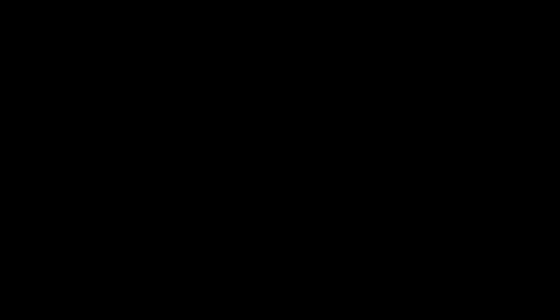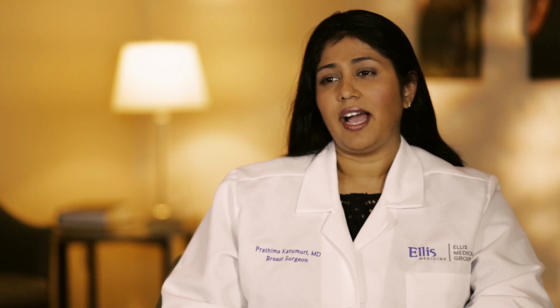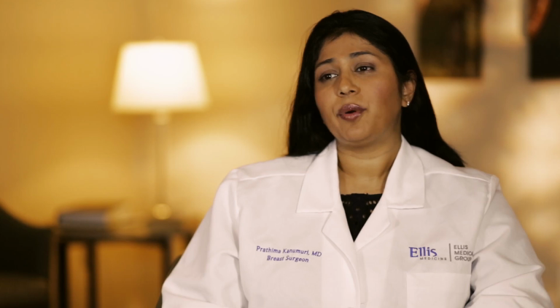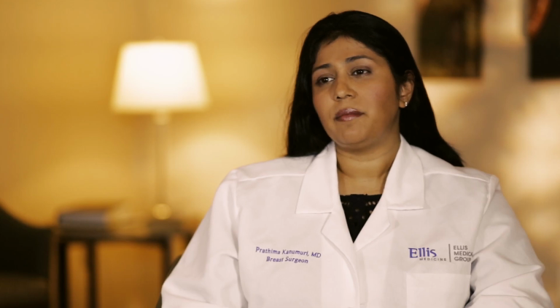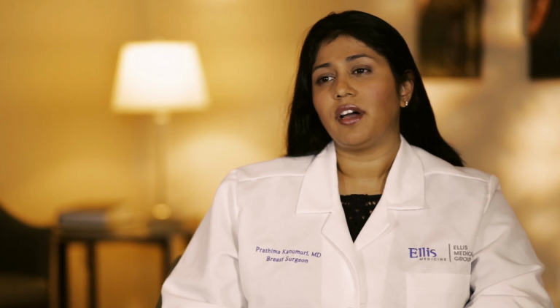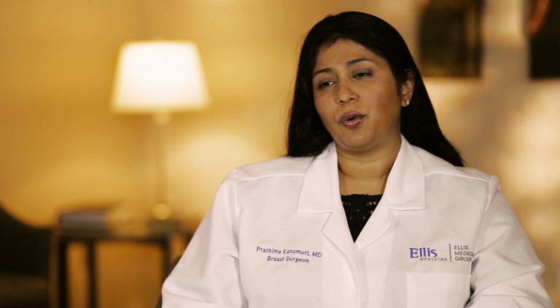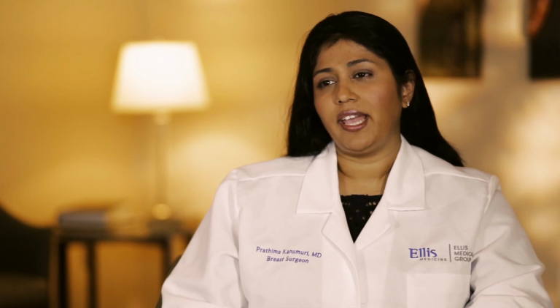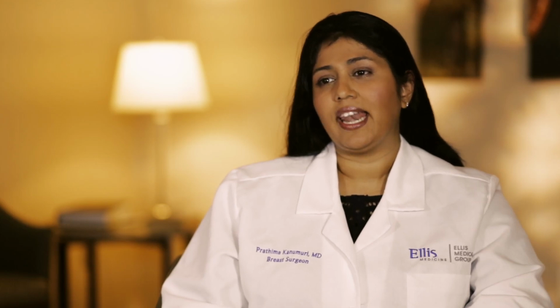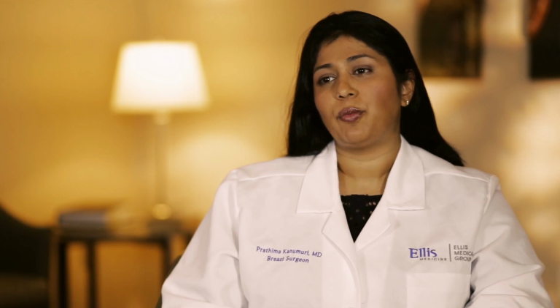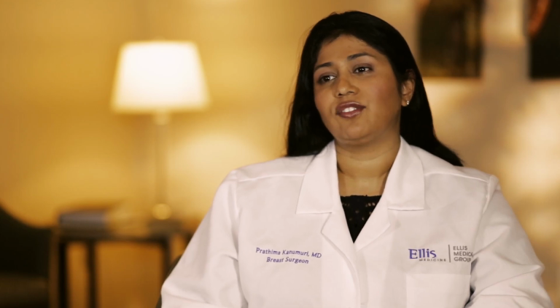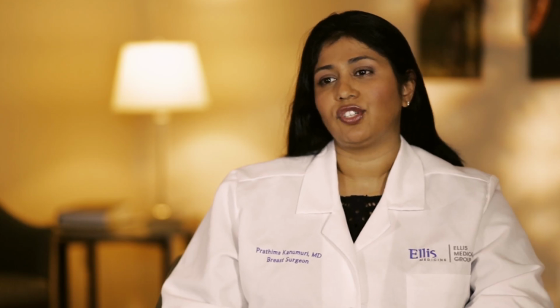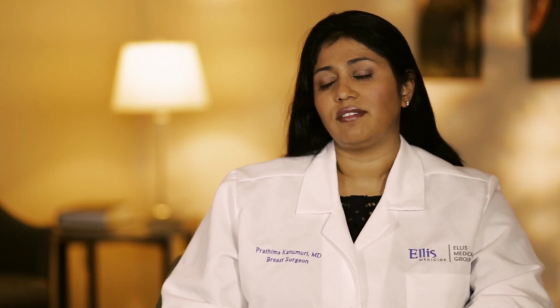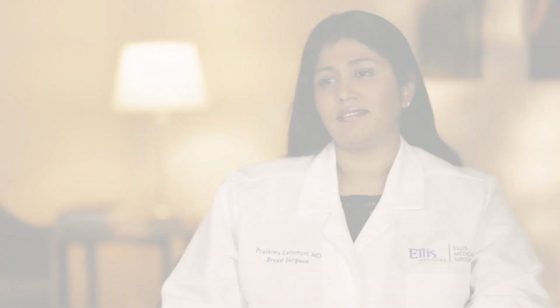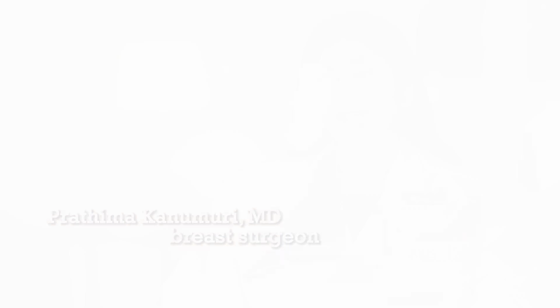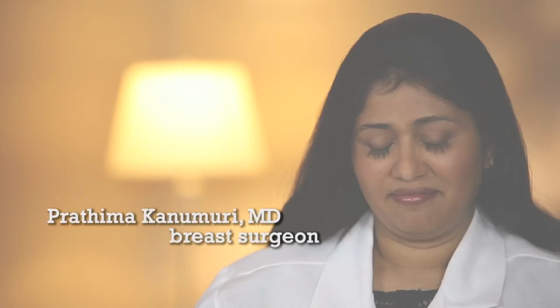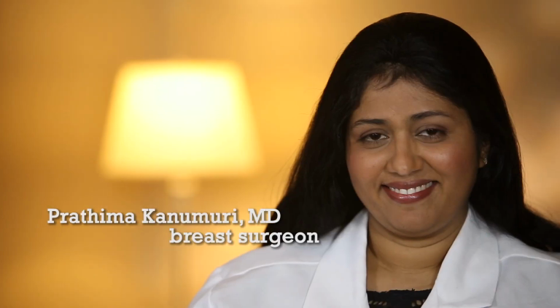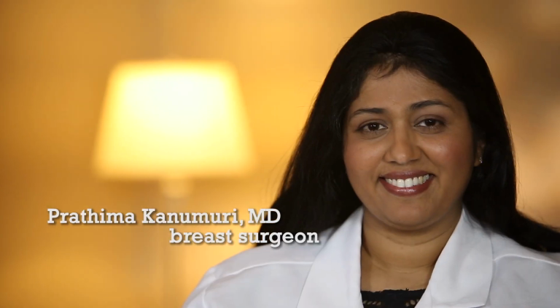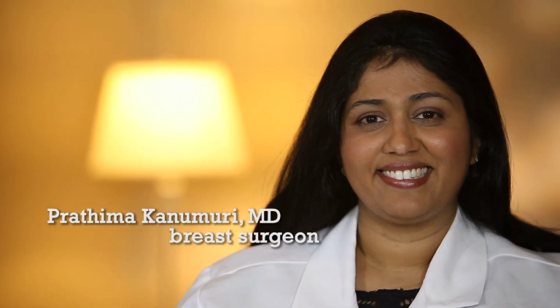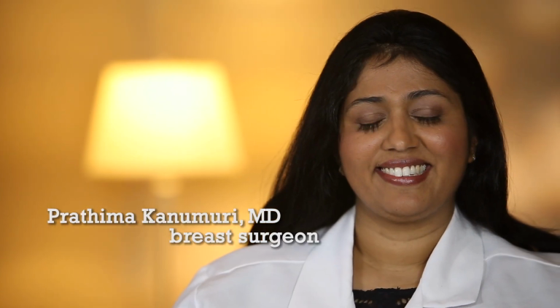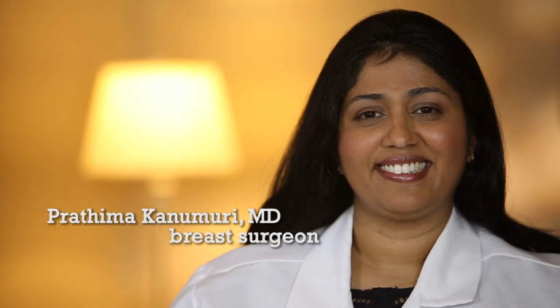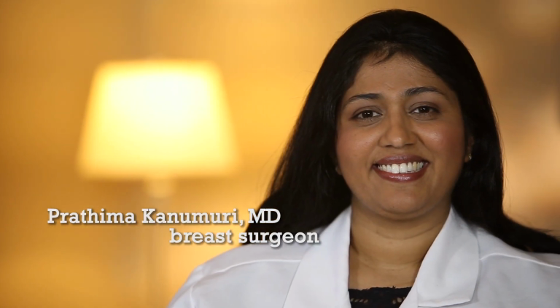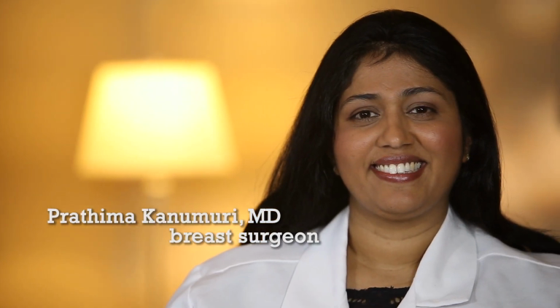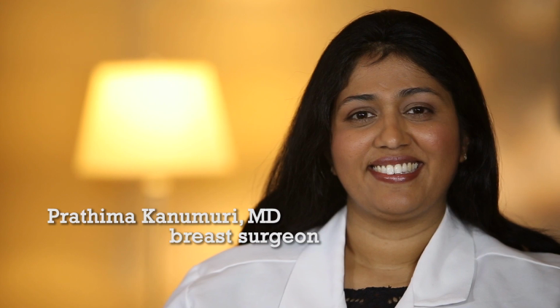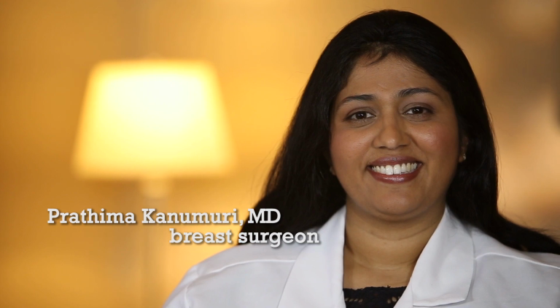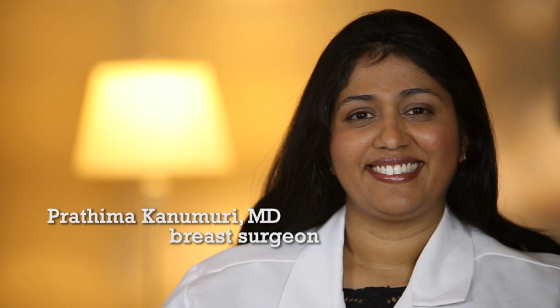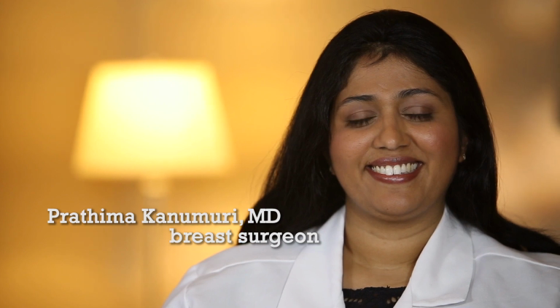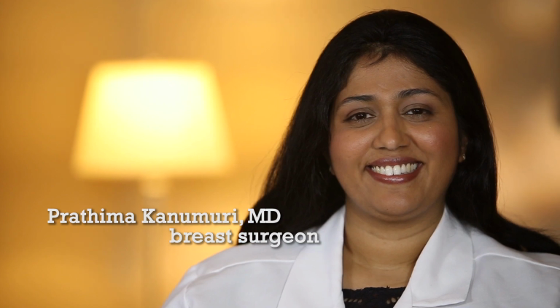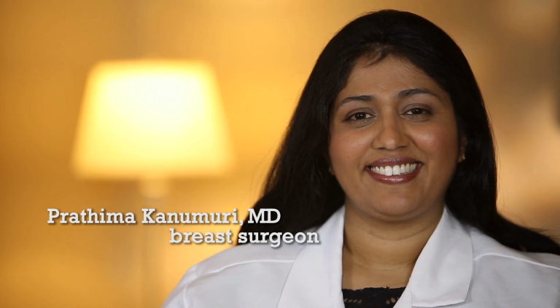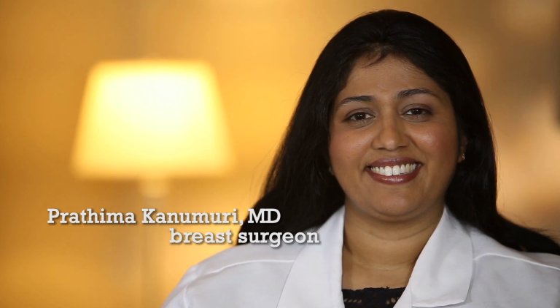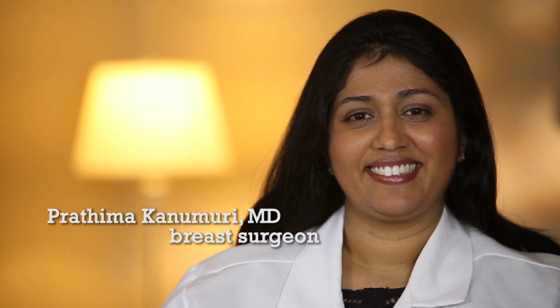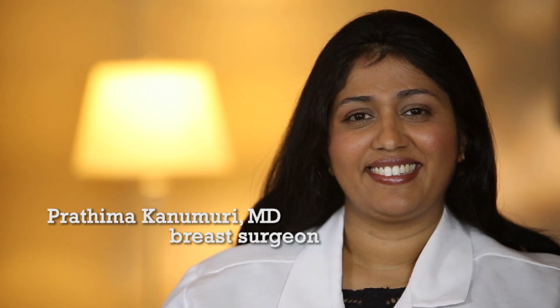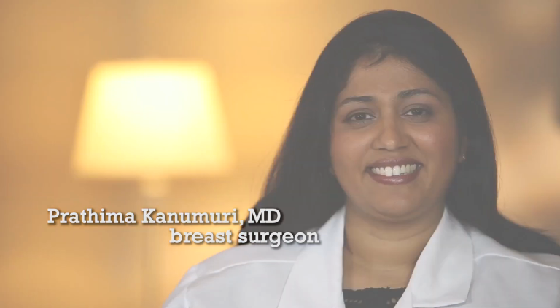I'm Pratima Khanomori and I'm a breast surgeon. I see patients of all ages, both men and women — anybody with breast-related problems.